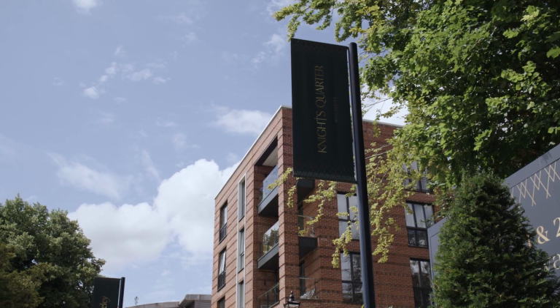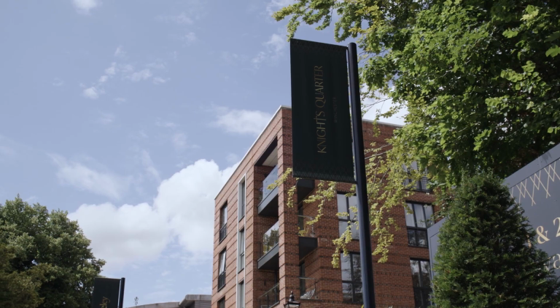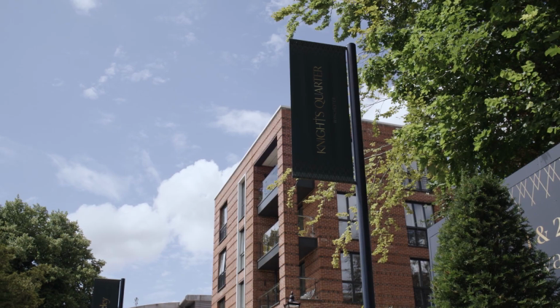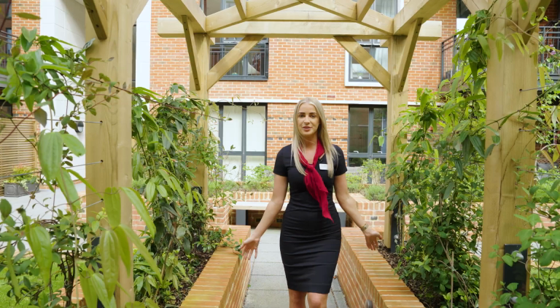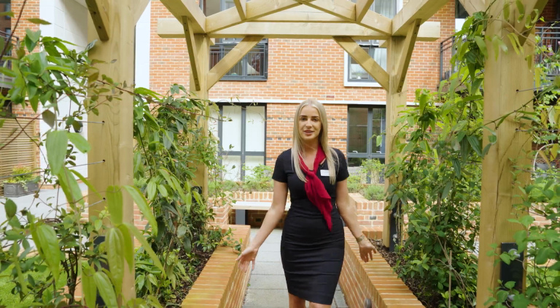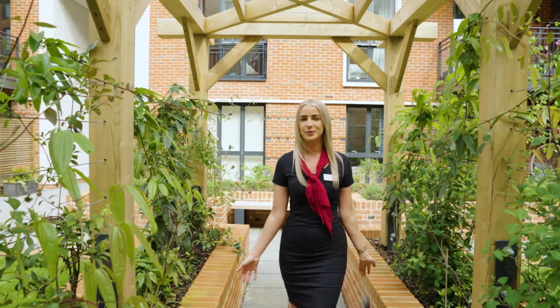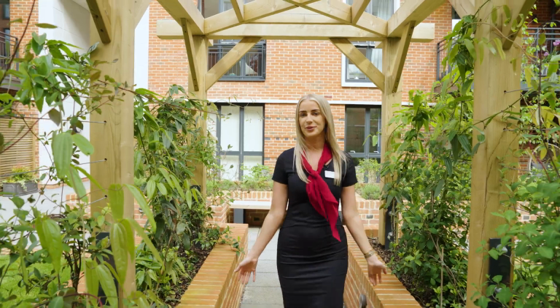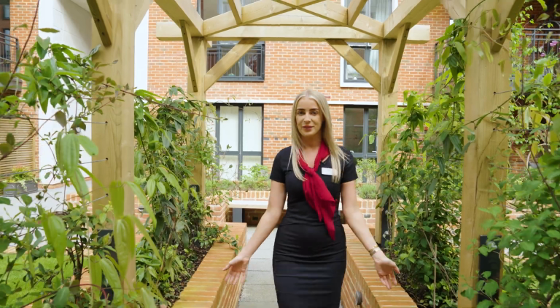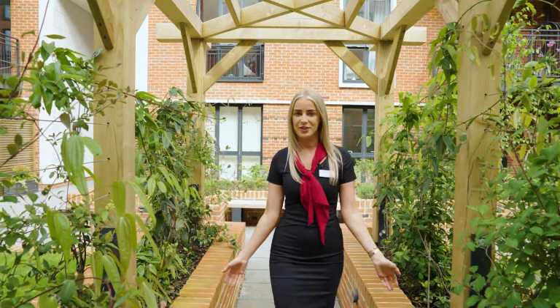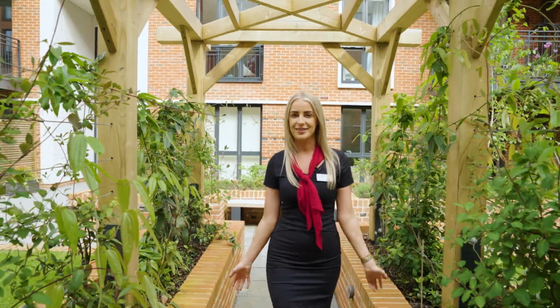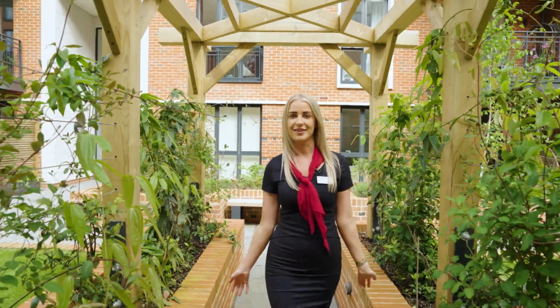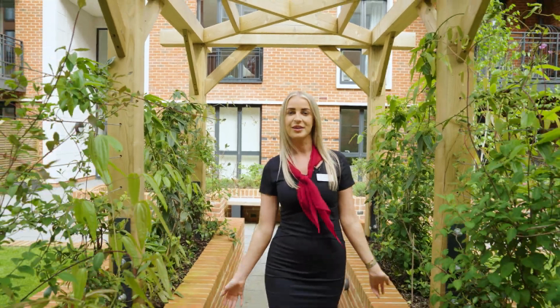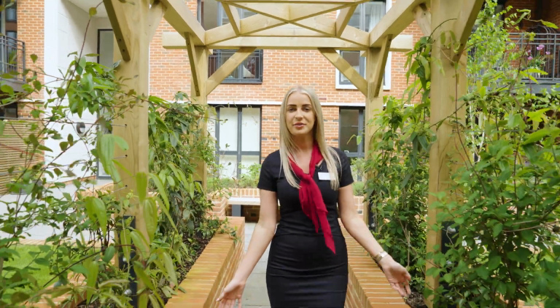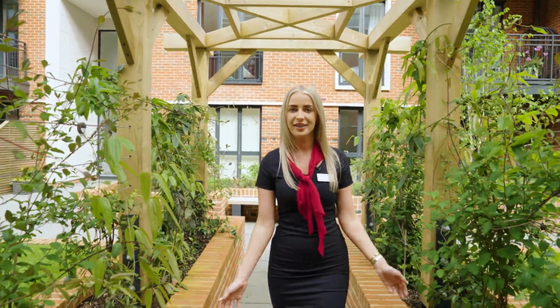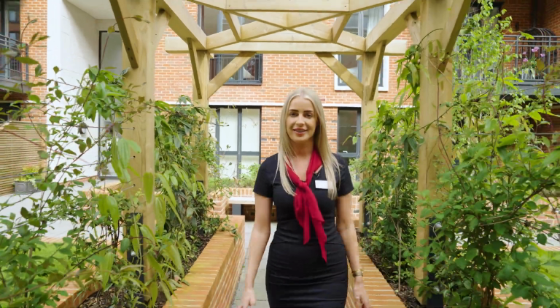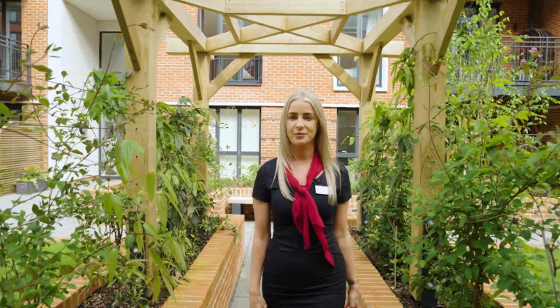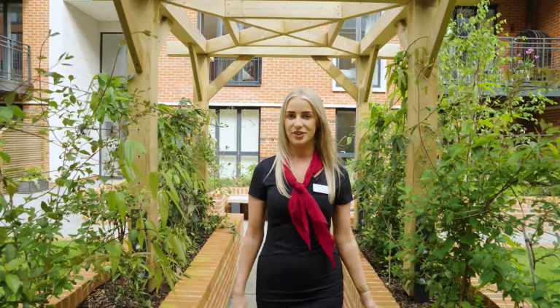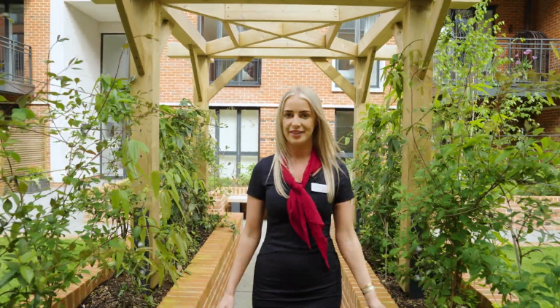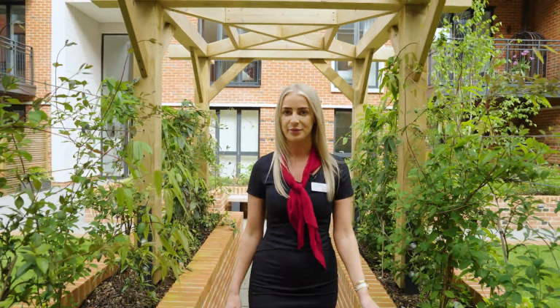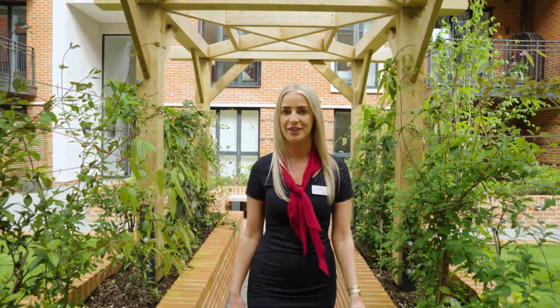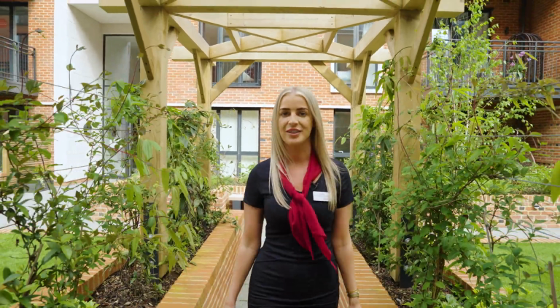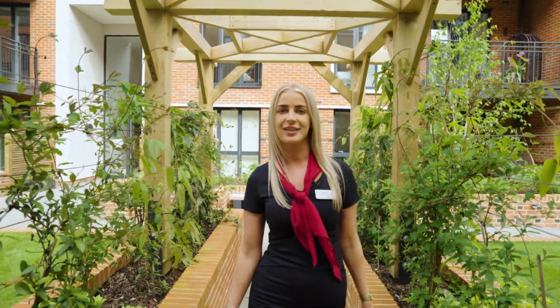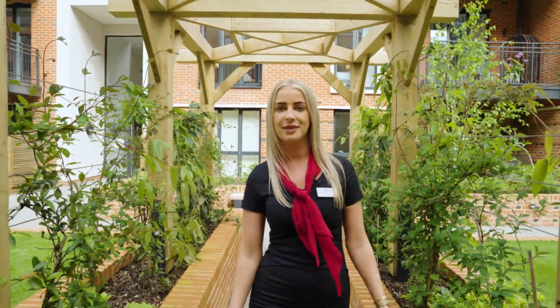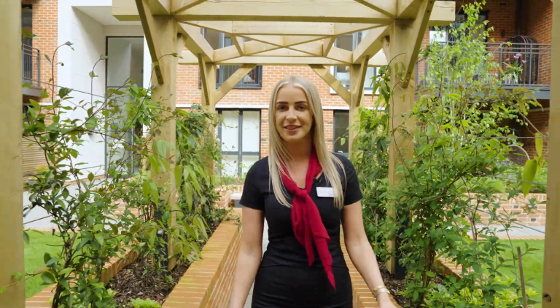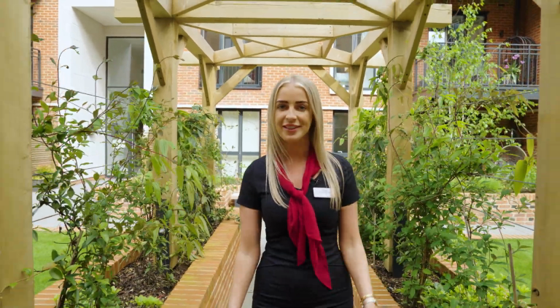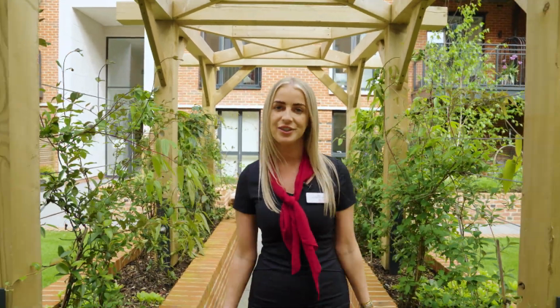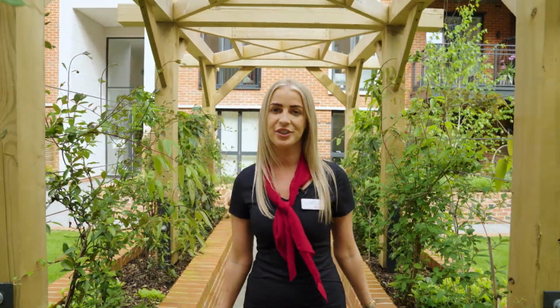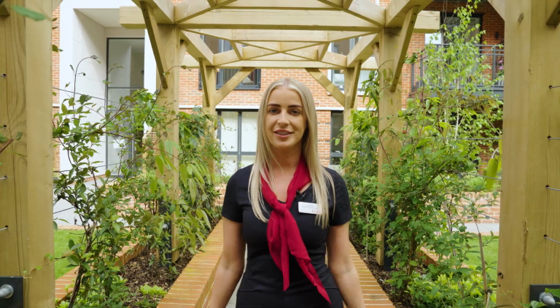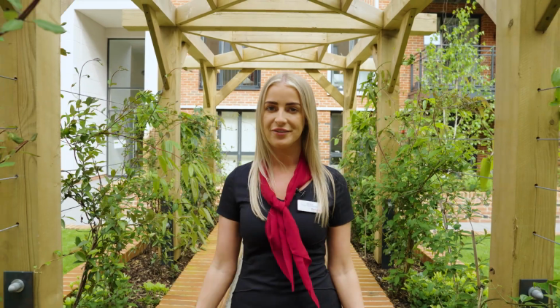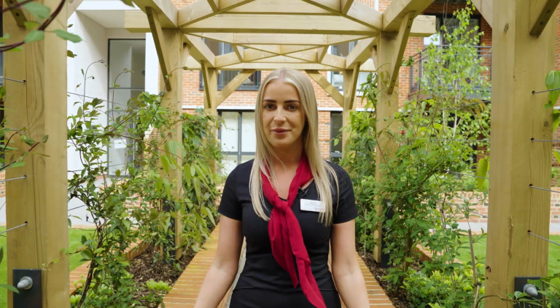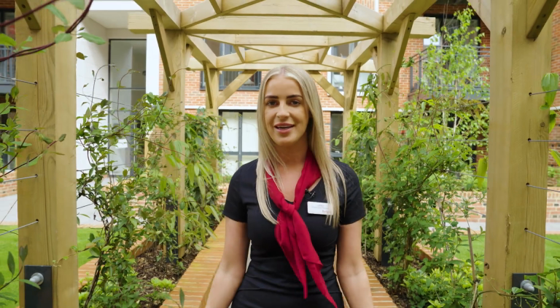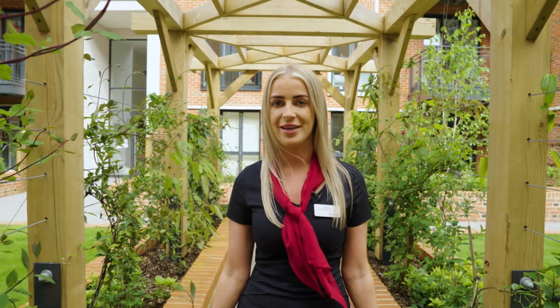Welcome to Knight's Quarter in Winchester. I'm Janie, the project sales manager, and I'm excited to show you the development here.